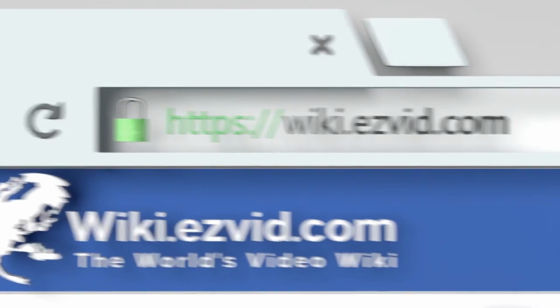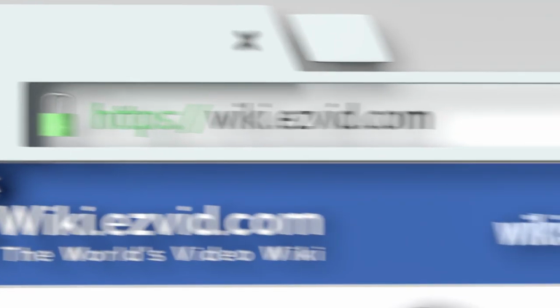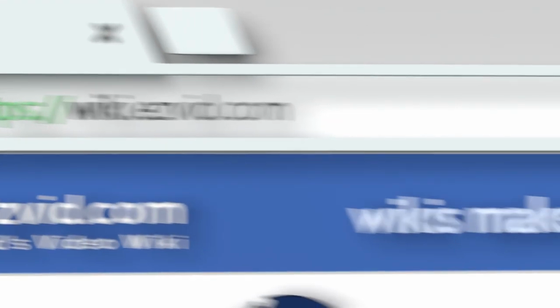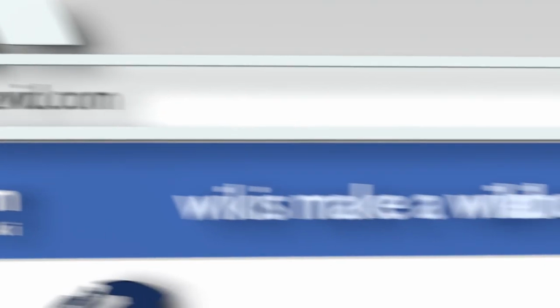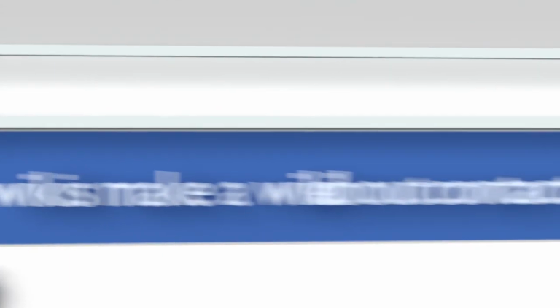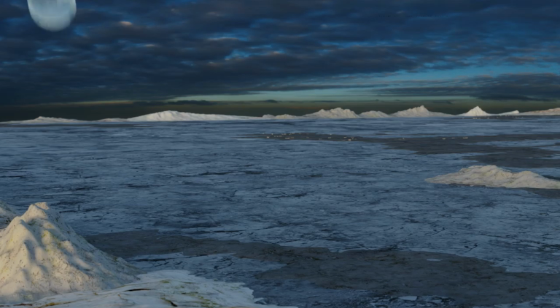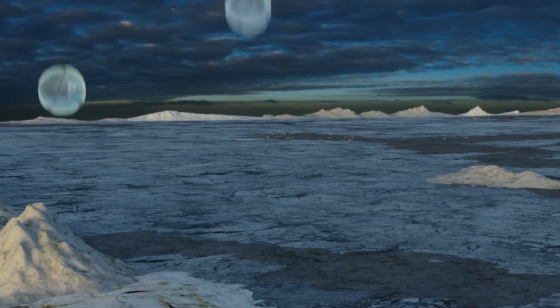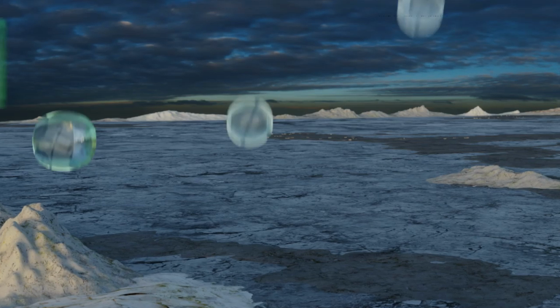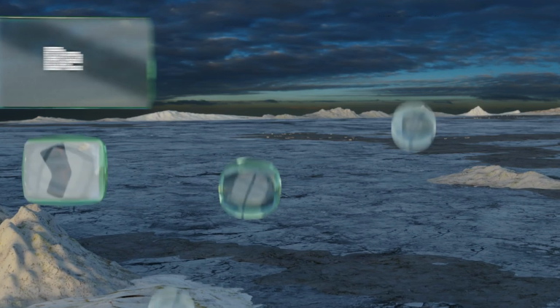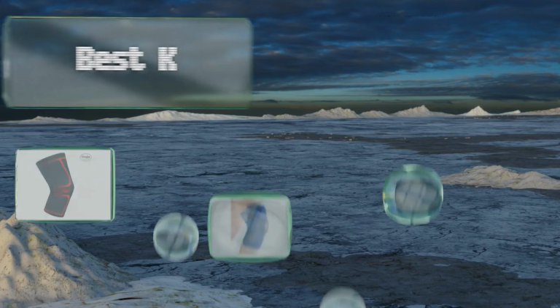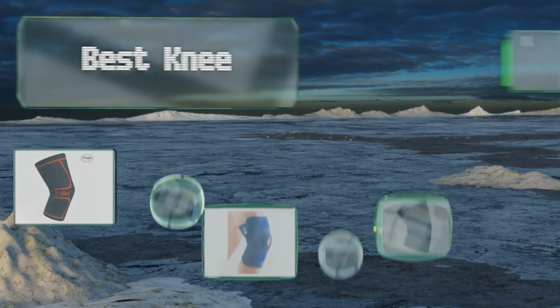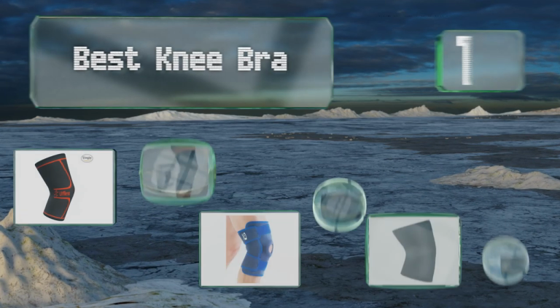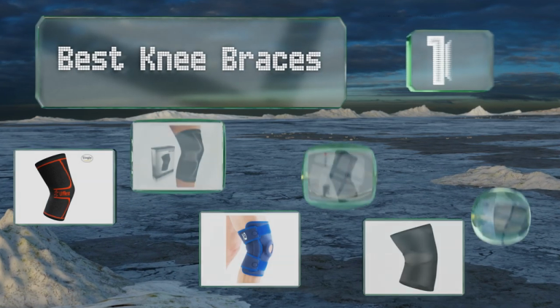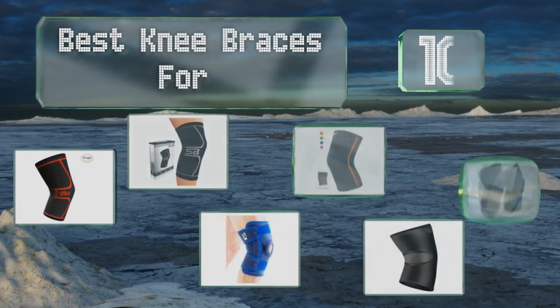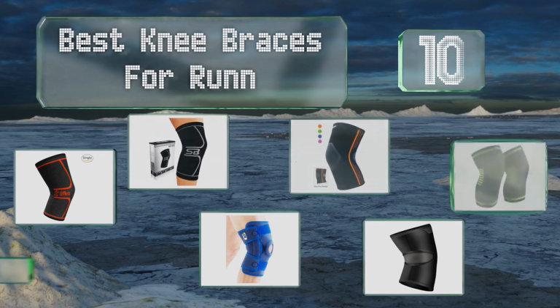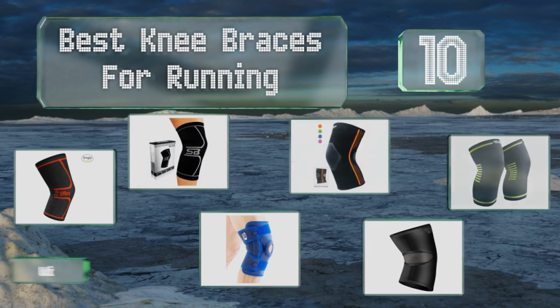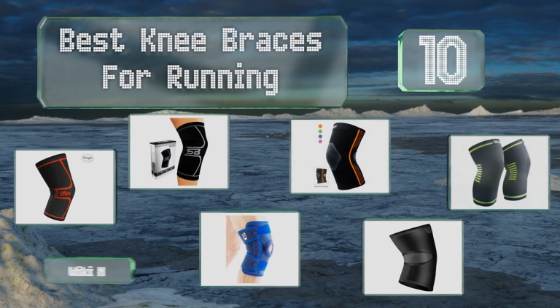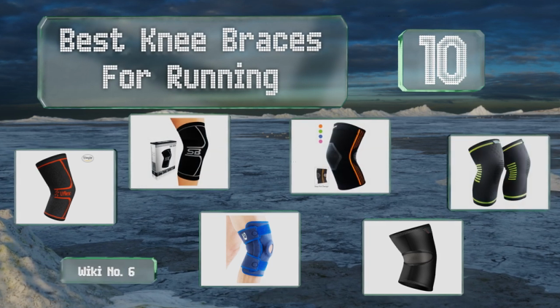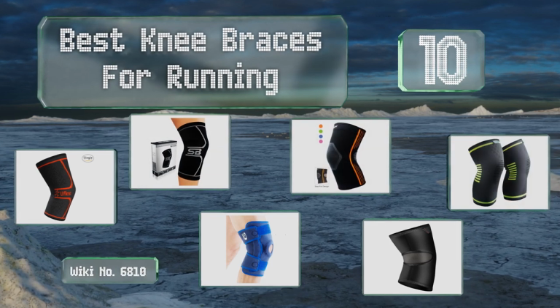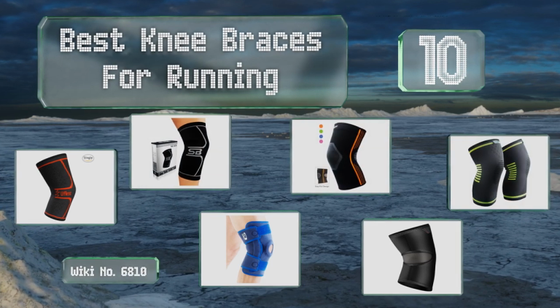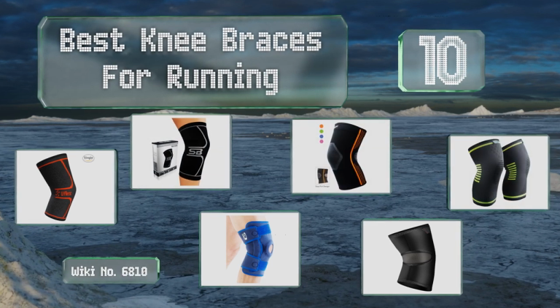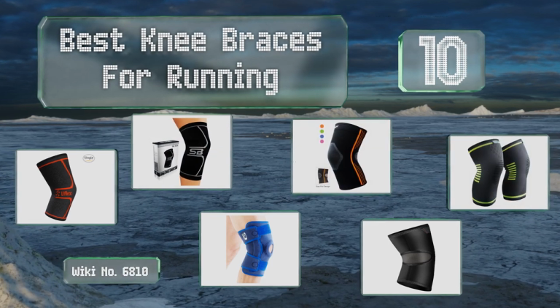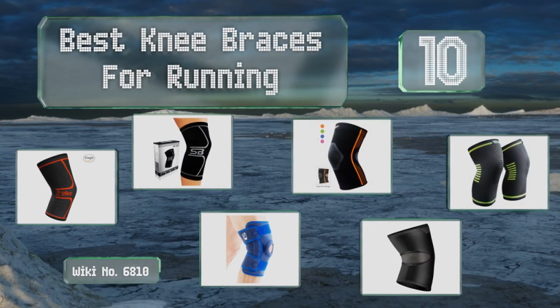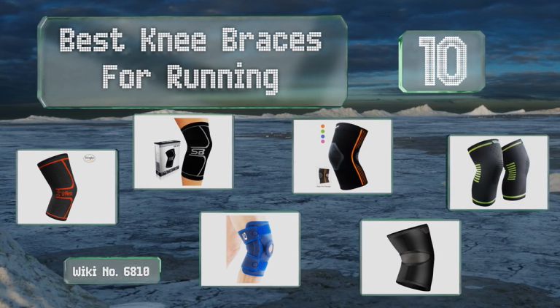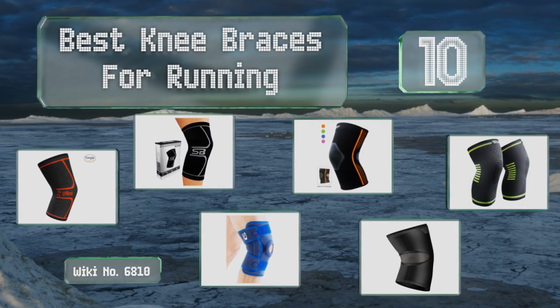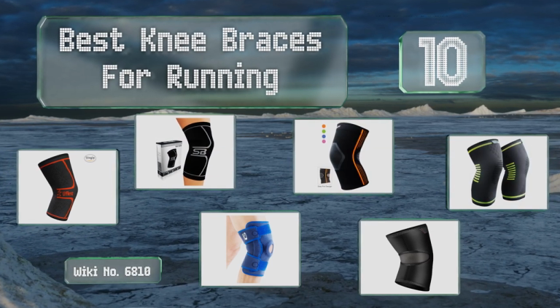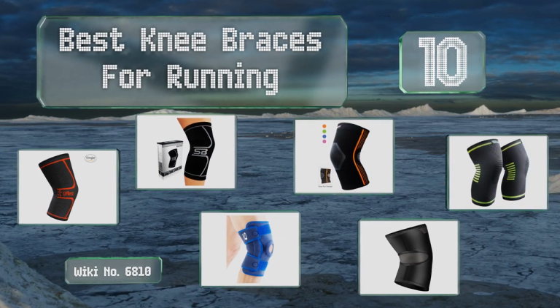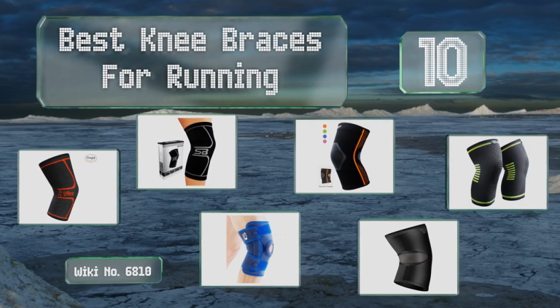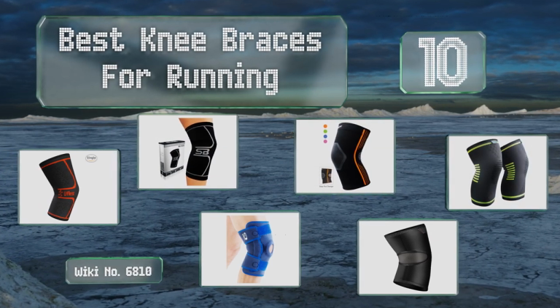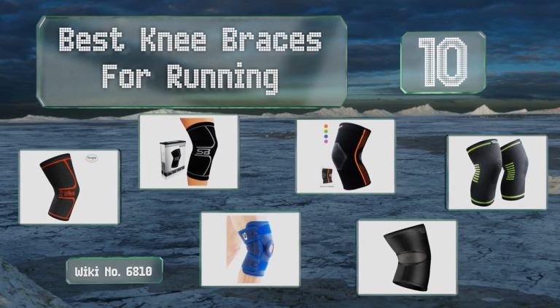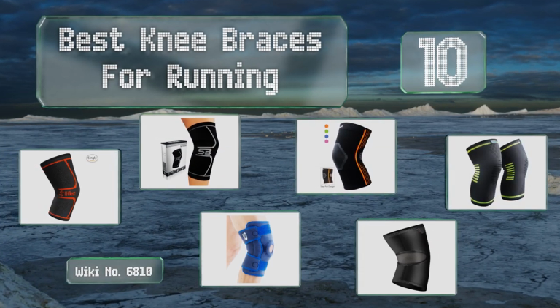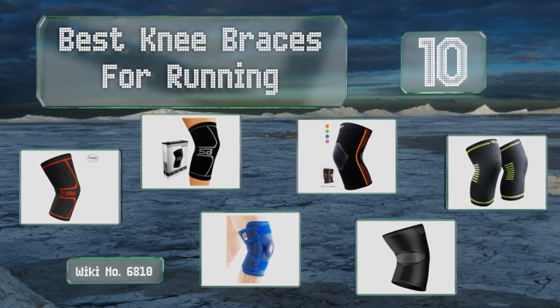EasyVid presents the 10 best knee braces for running. Let's get started with the list.